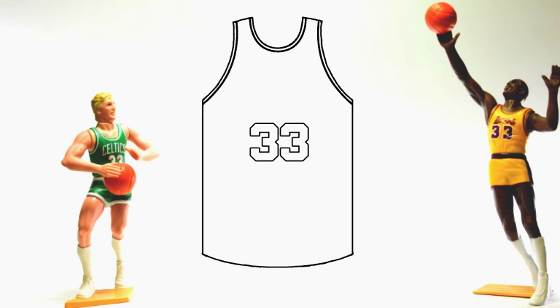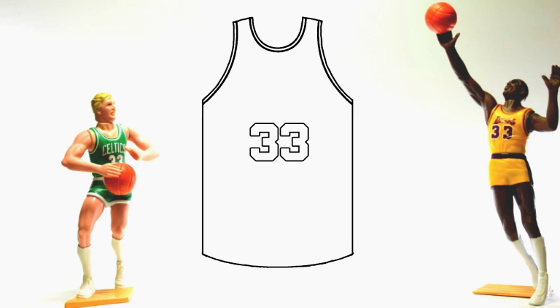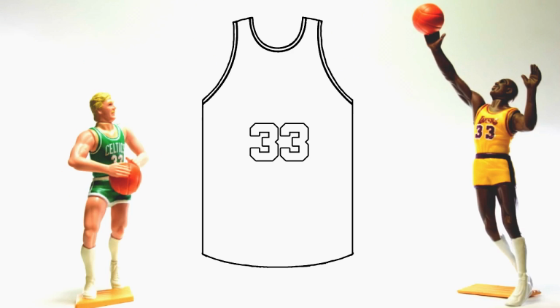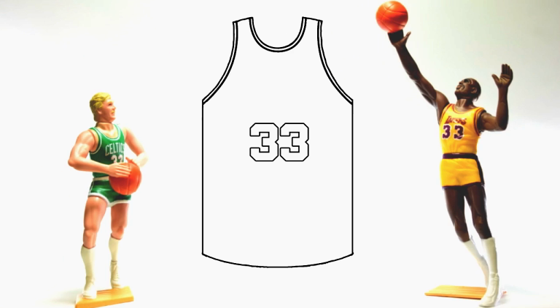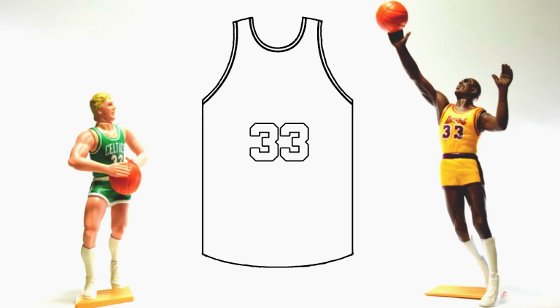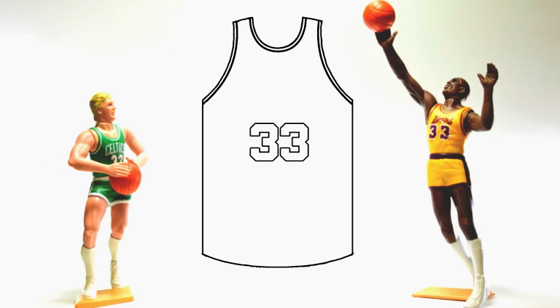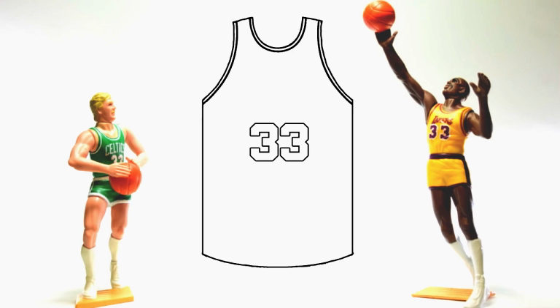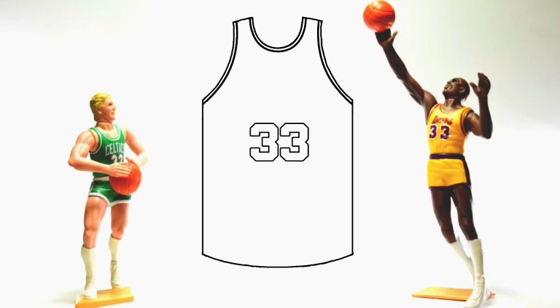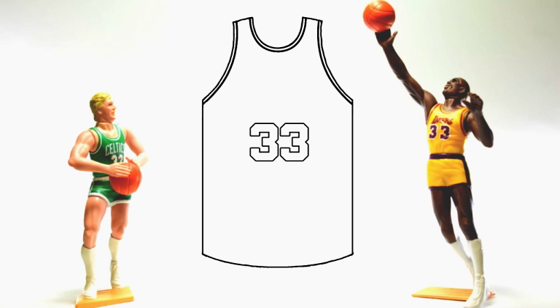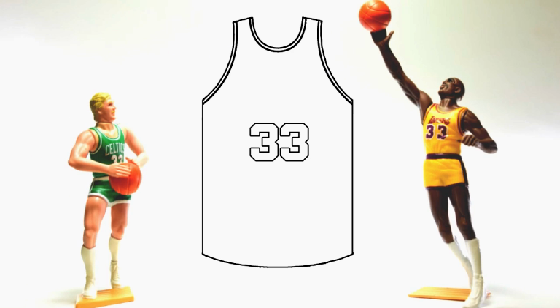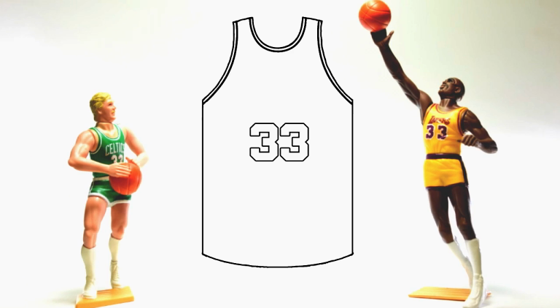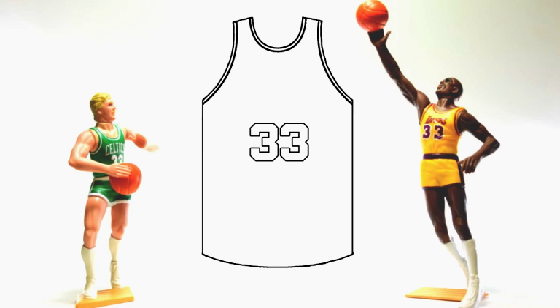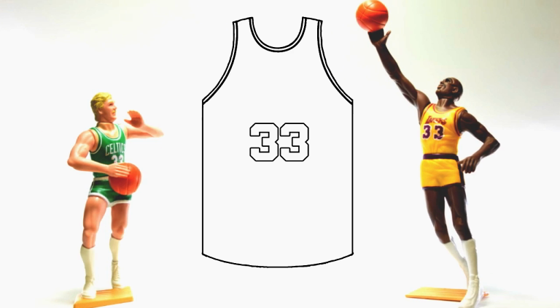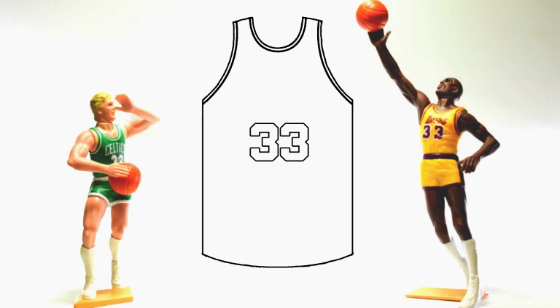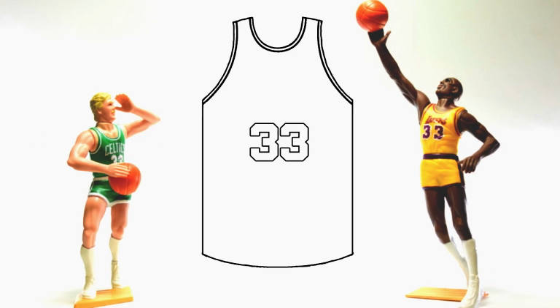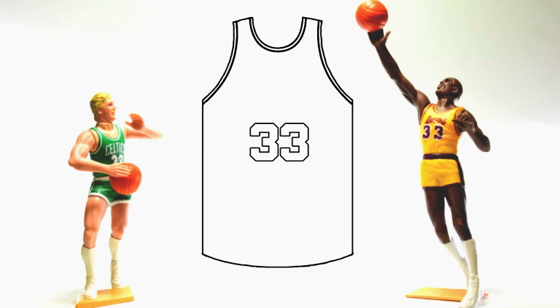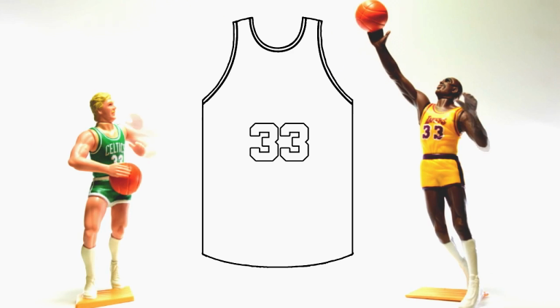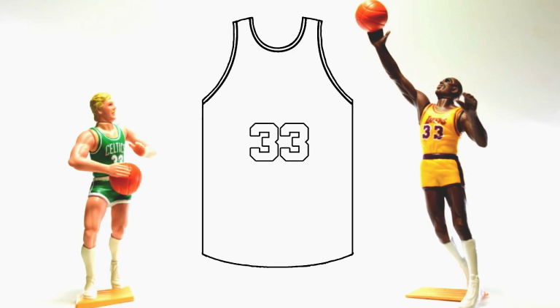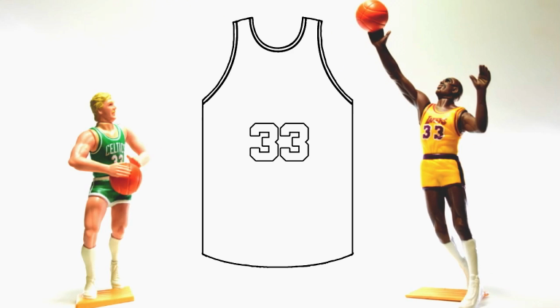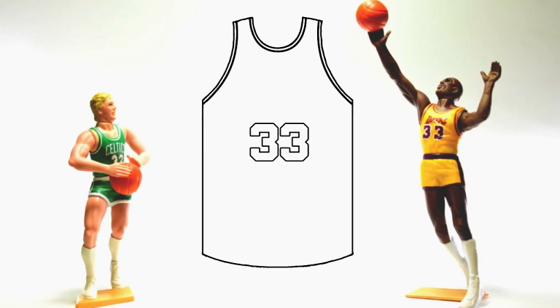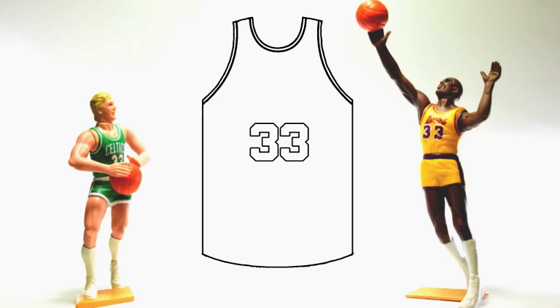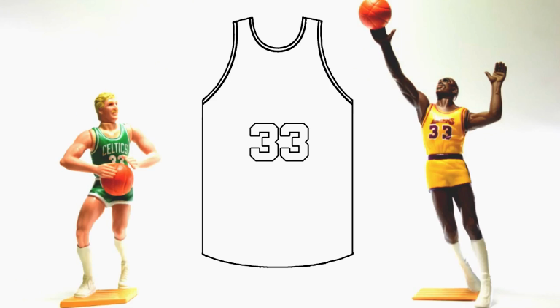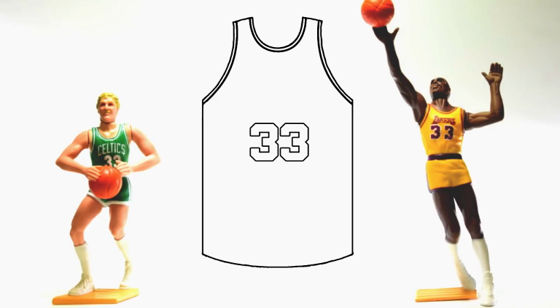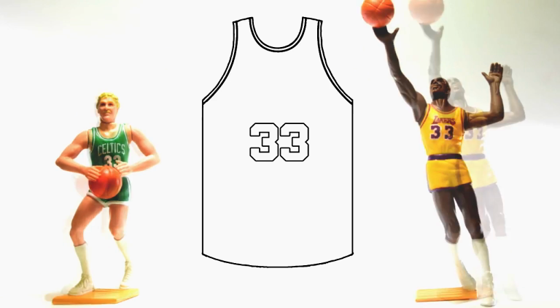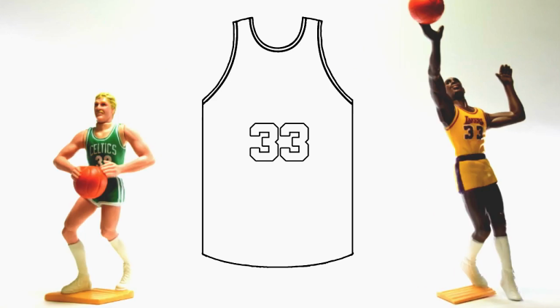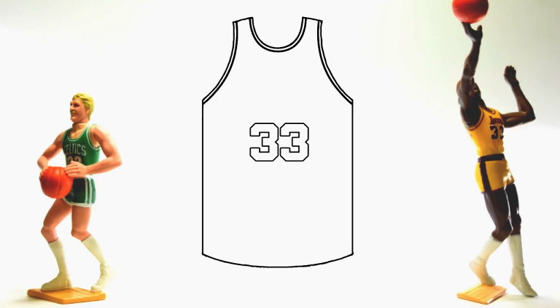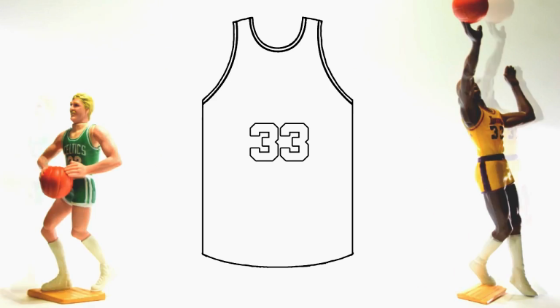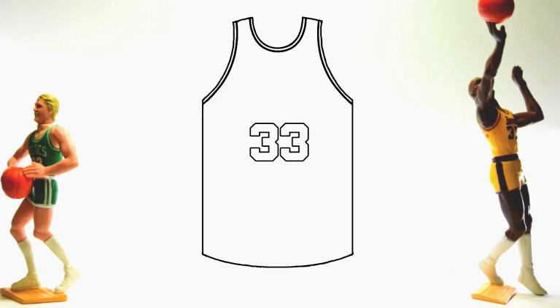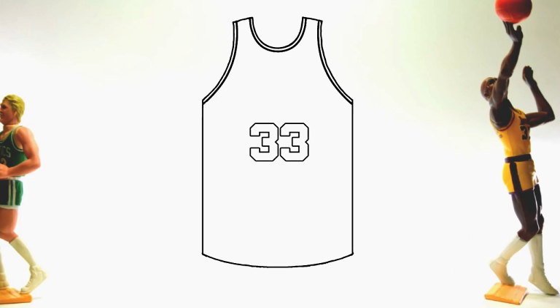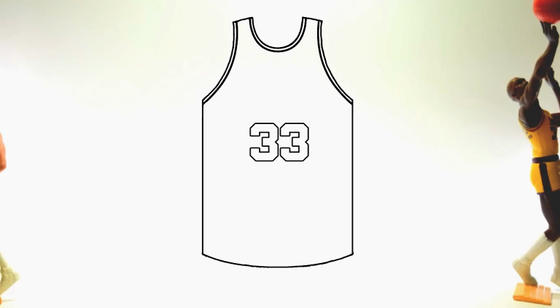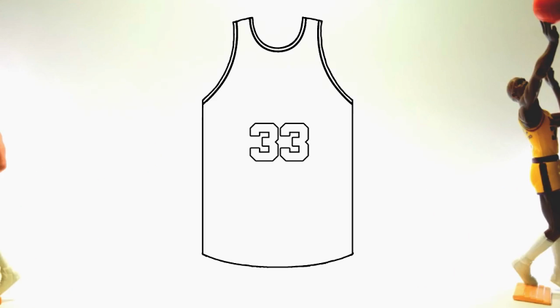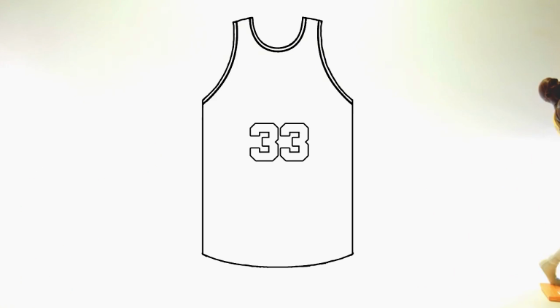Or if 33 was on a gold jersey outlined in purple, you would know that I was talking about Kareem Abdul-Jabbar.